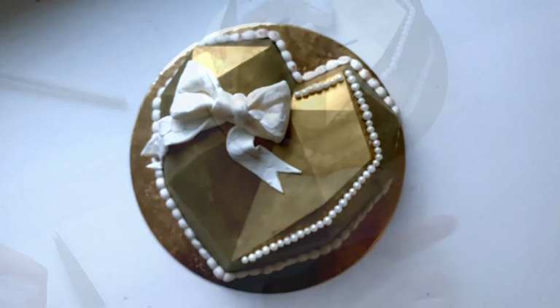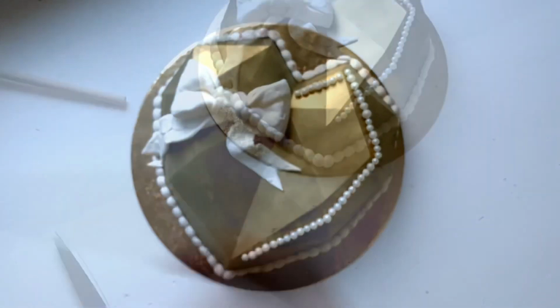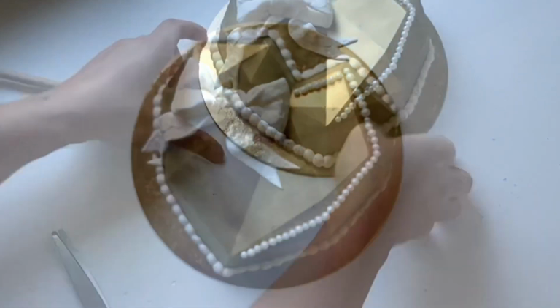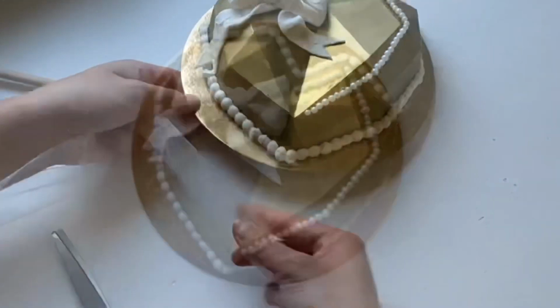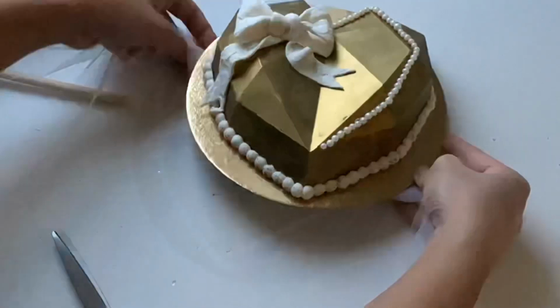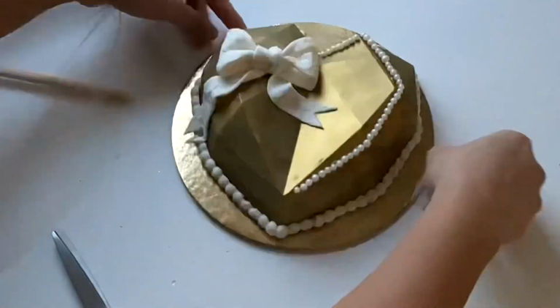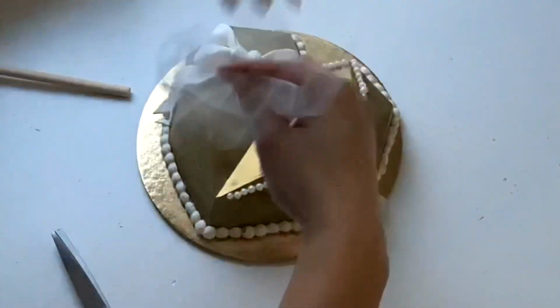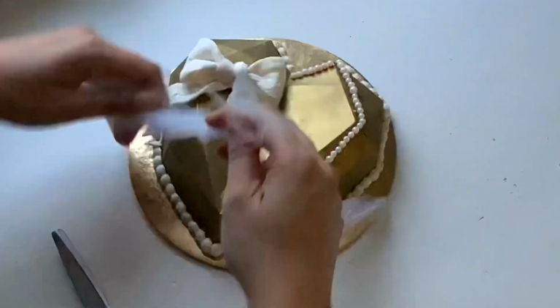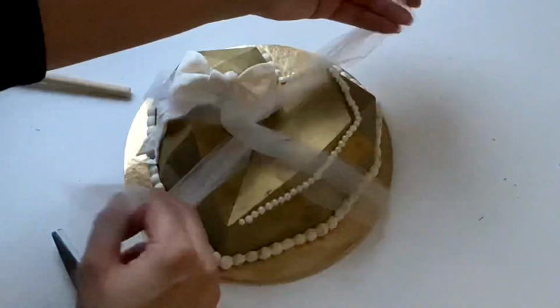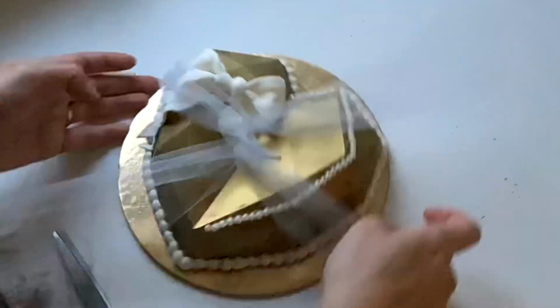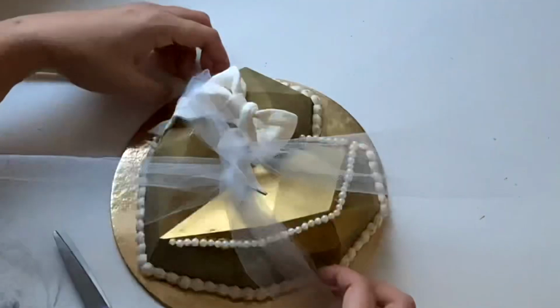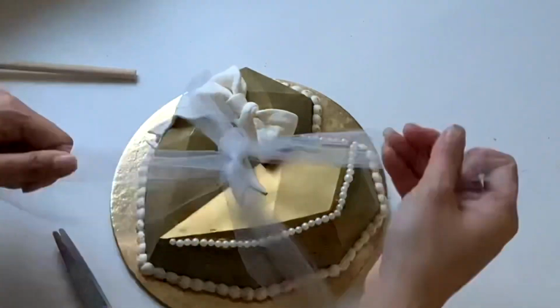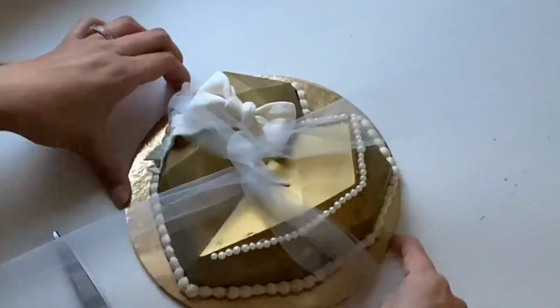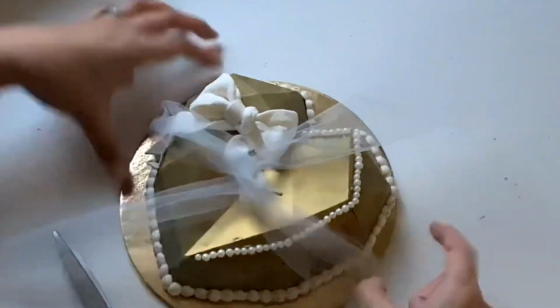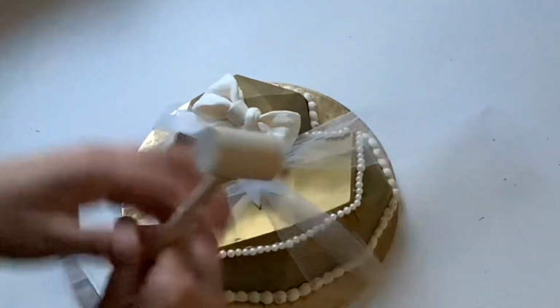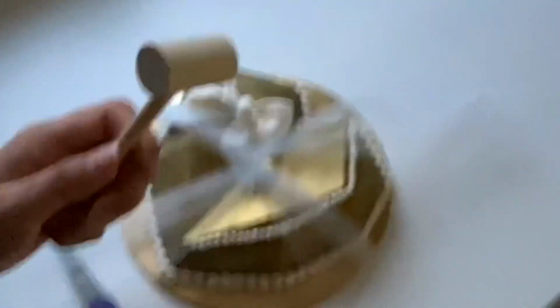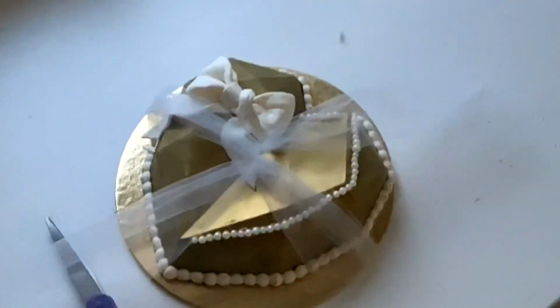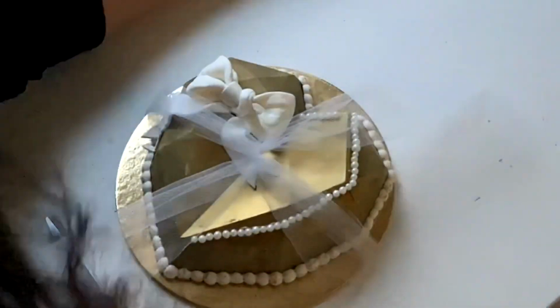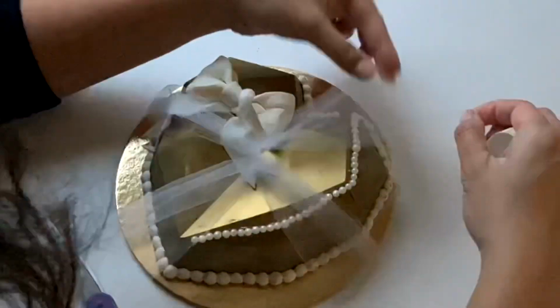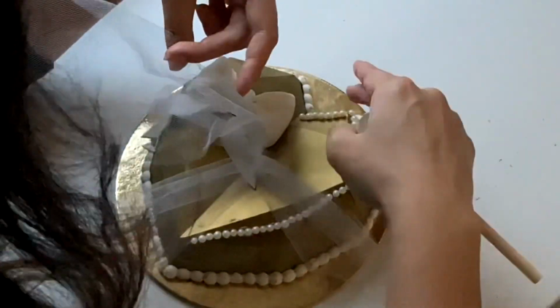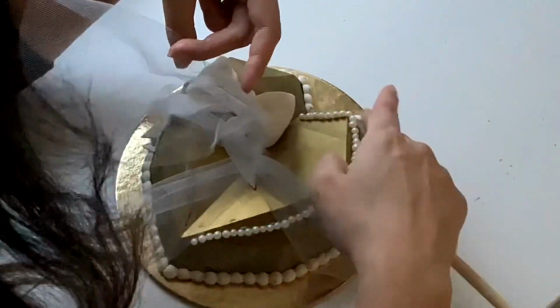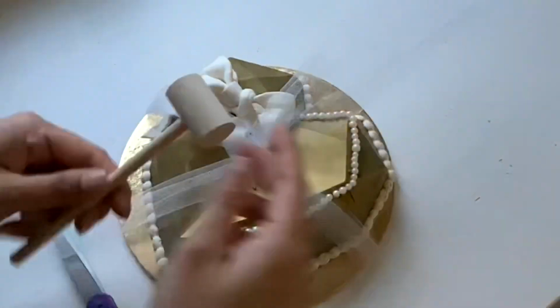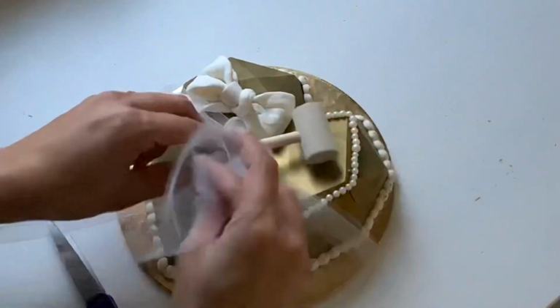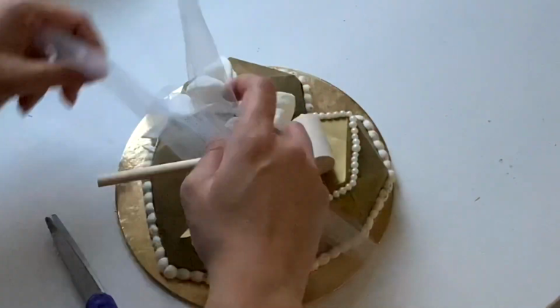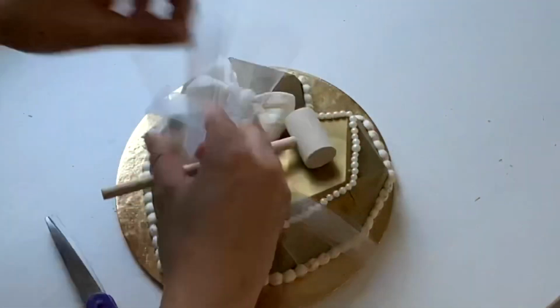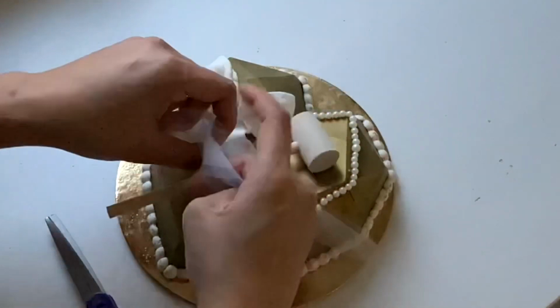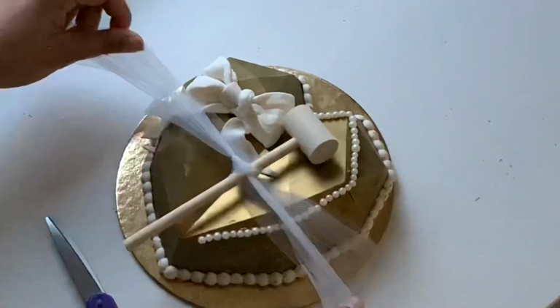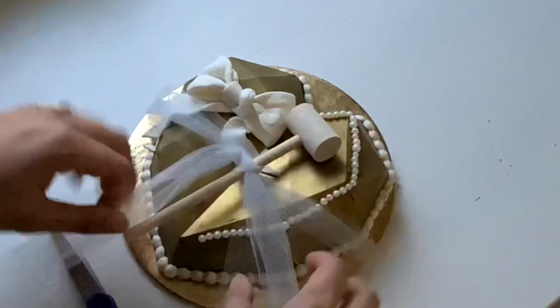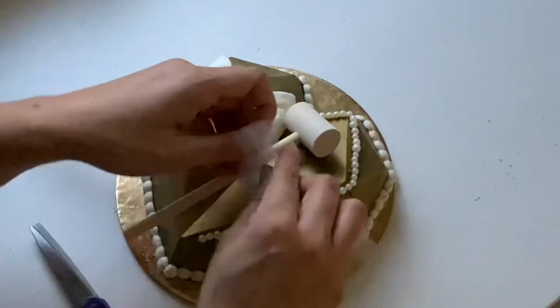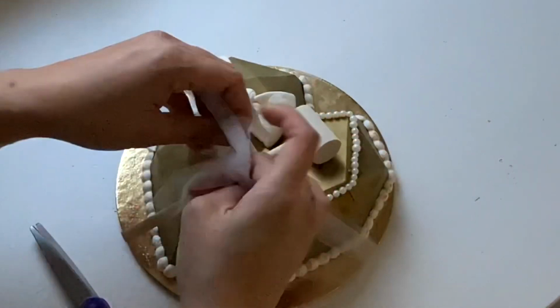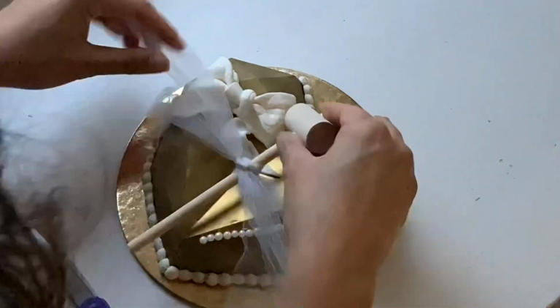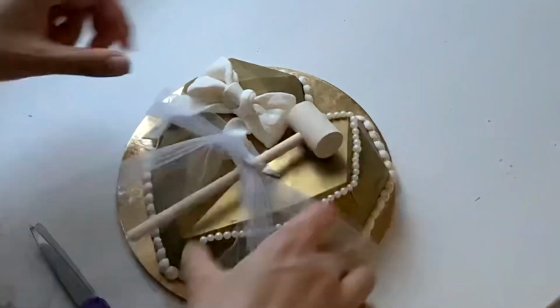I'm going to attach my hammer to the breakable heart, but you could easily have the hammer separate as well. I'm just using a little bit of tulle.